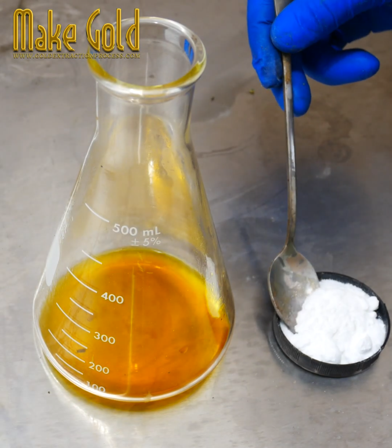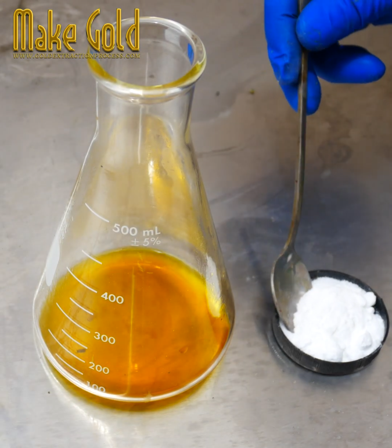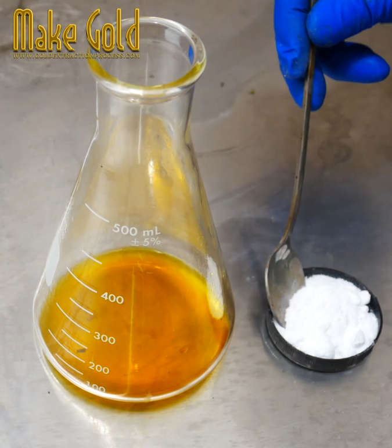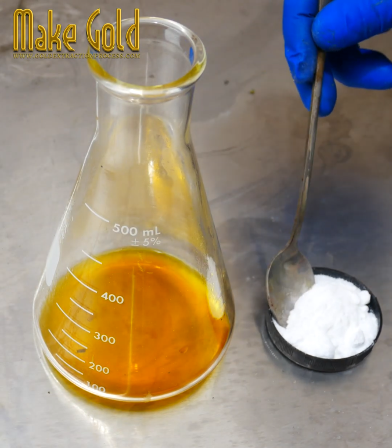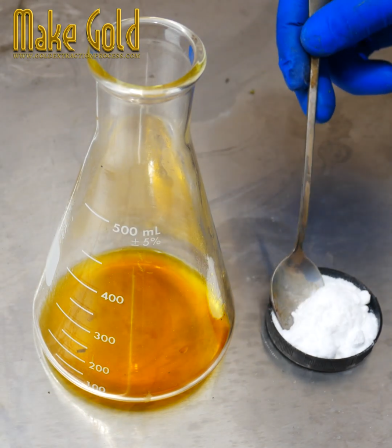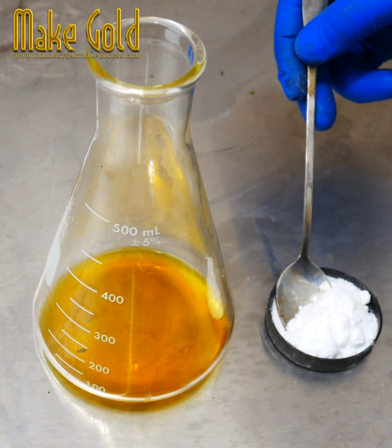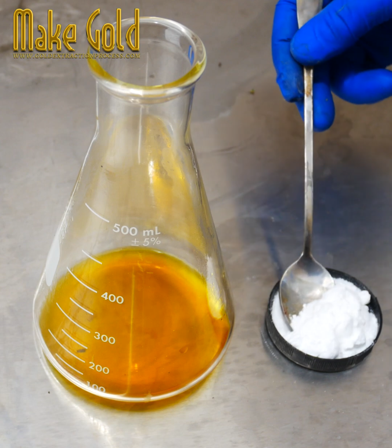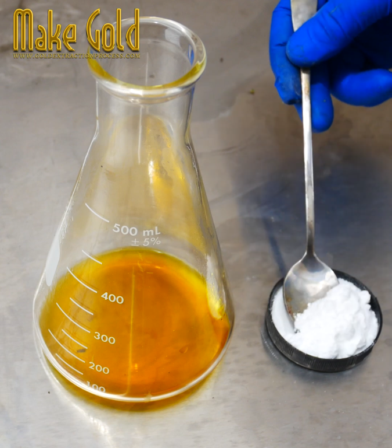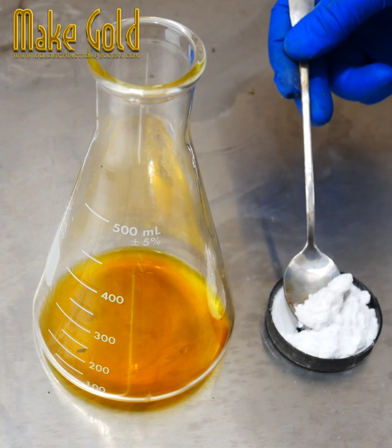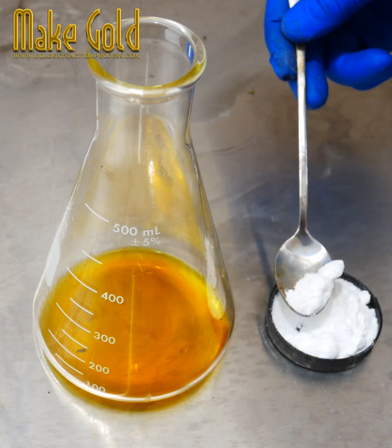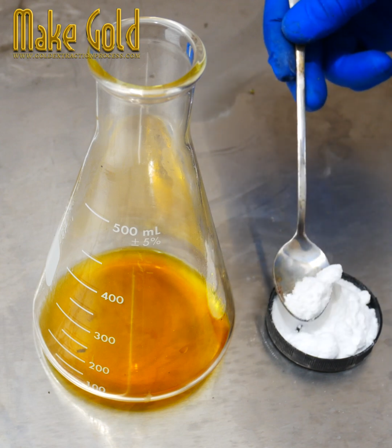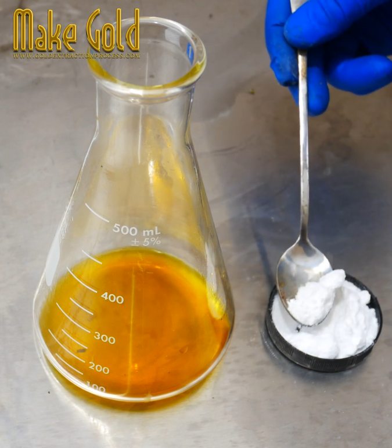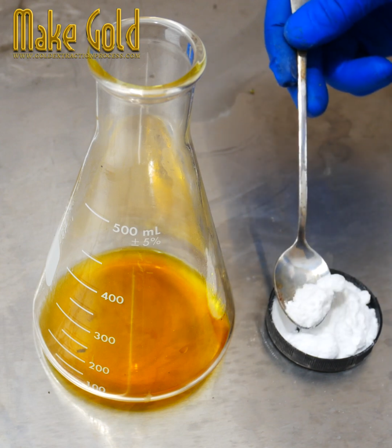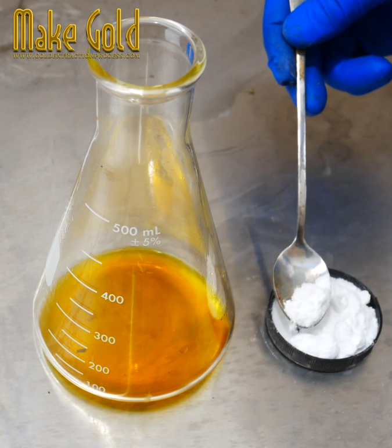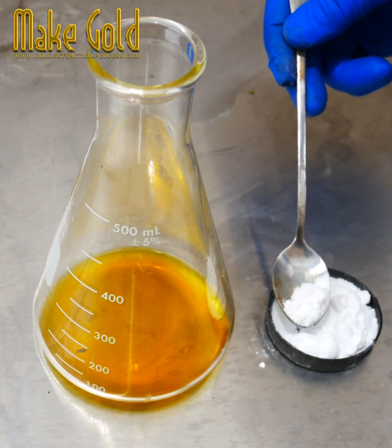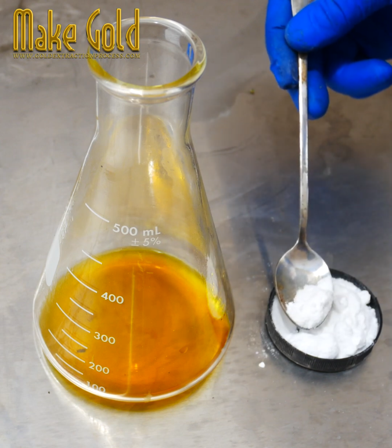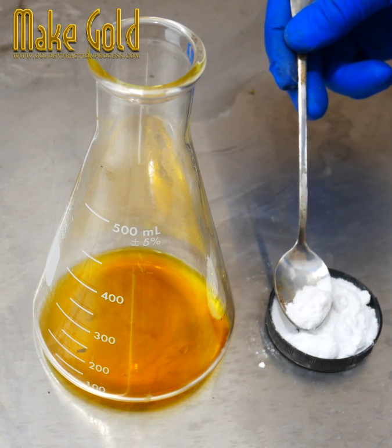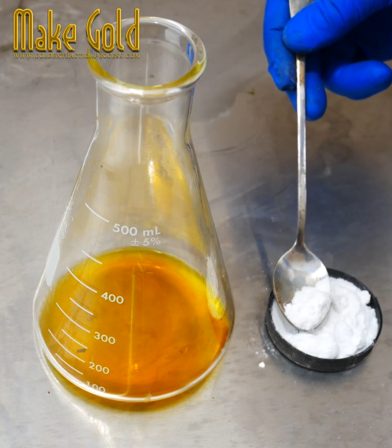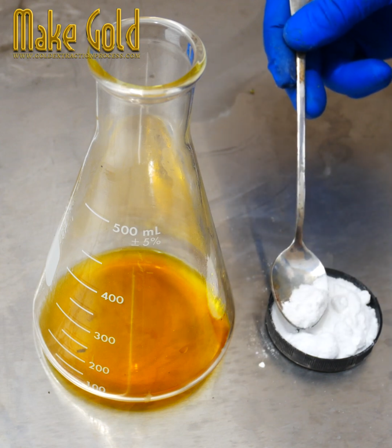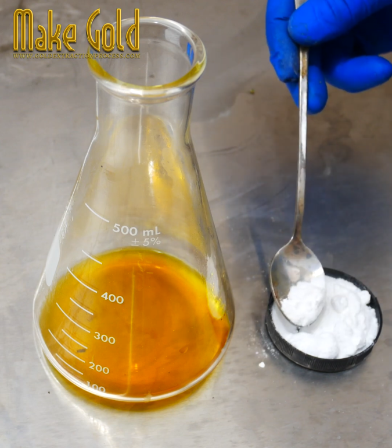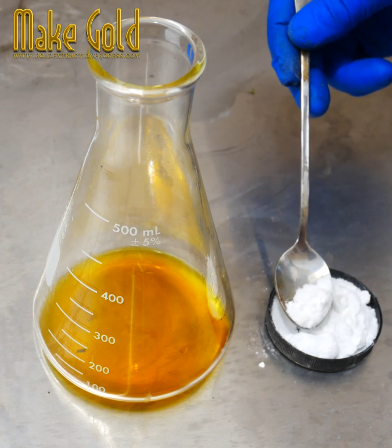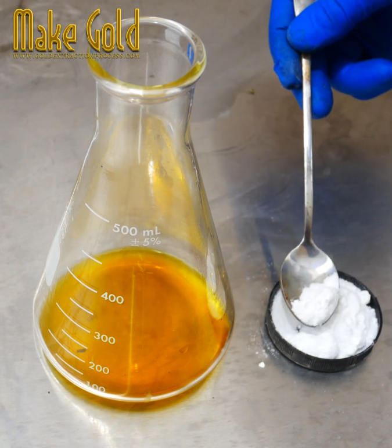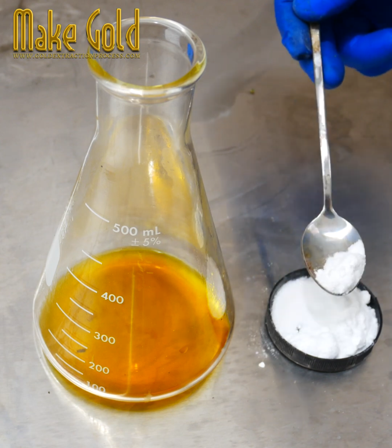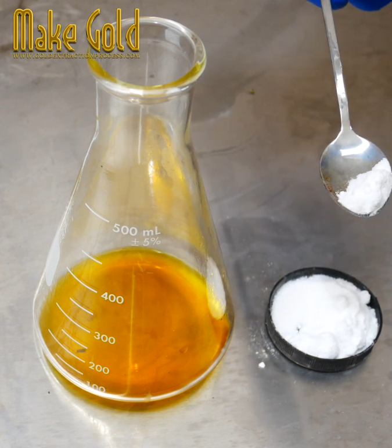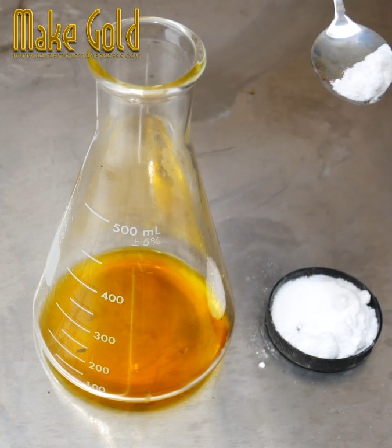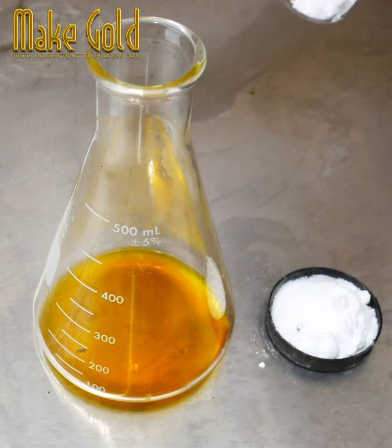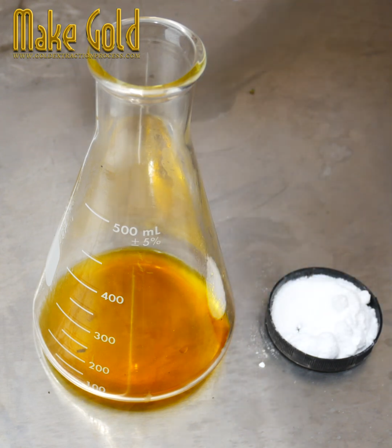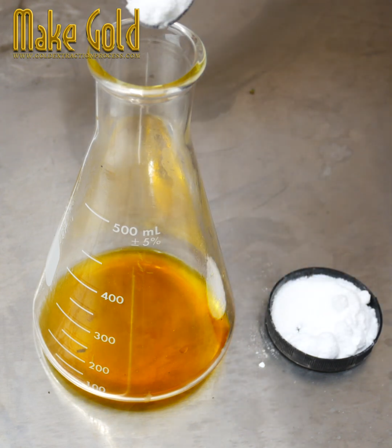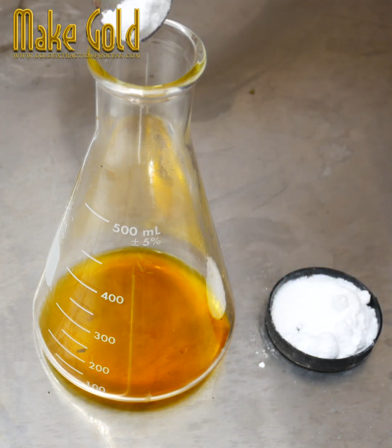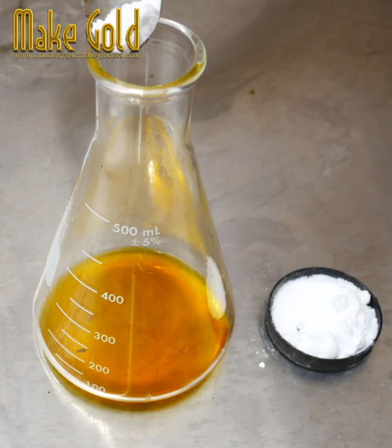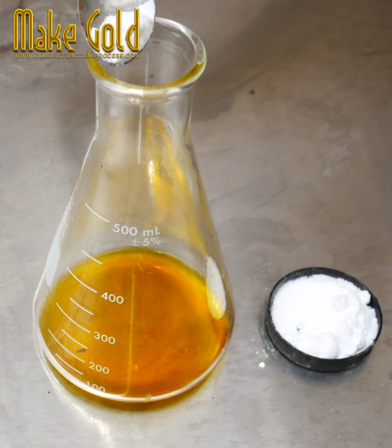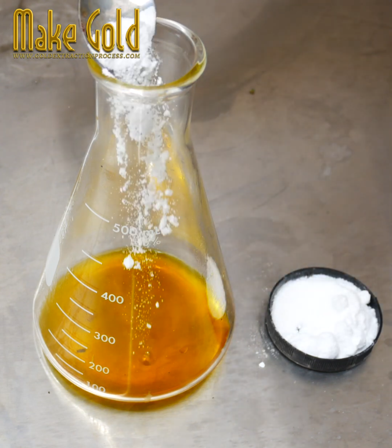Step 5: Purification. The extracted gold is purified through processes like electrolysis to reach high purity levels.